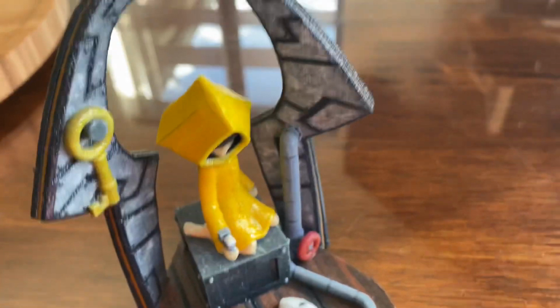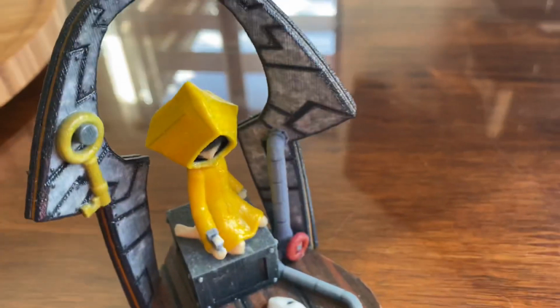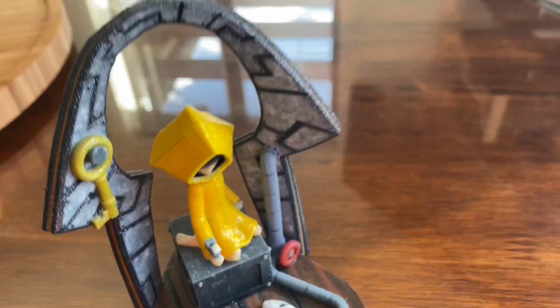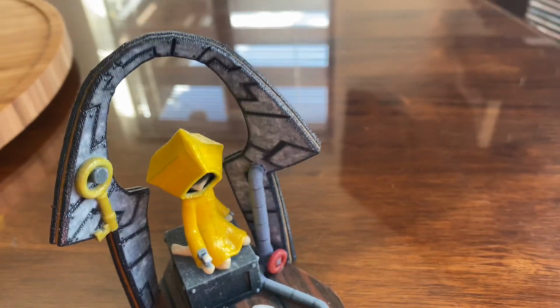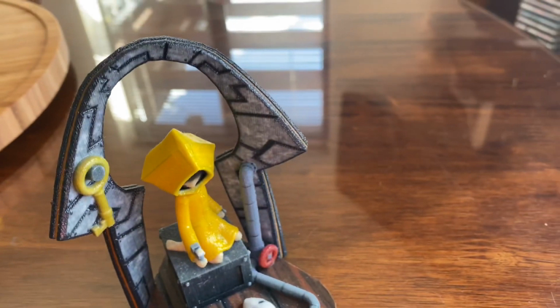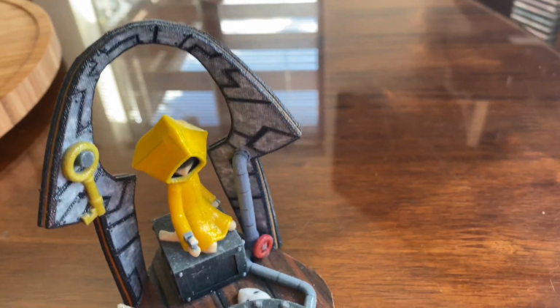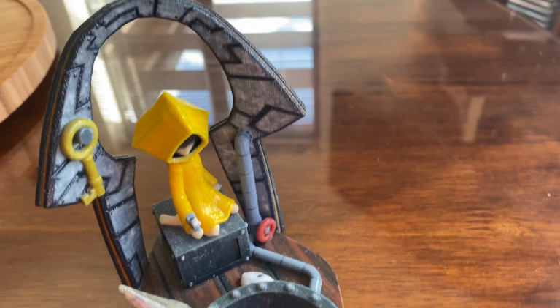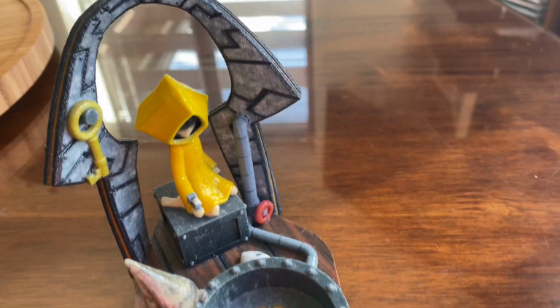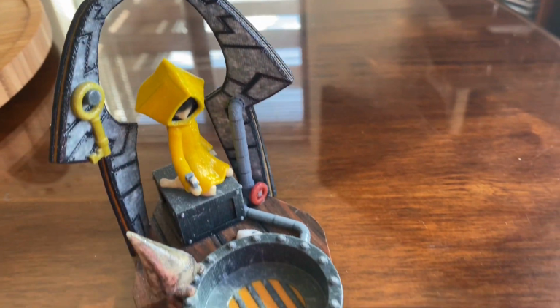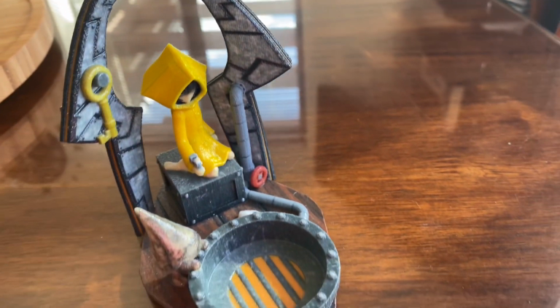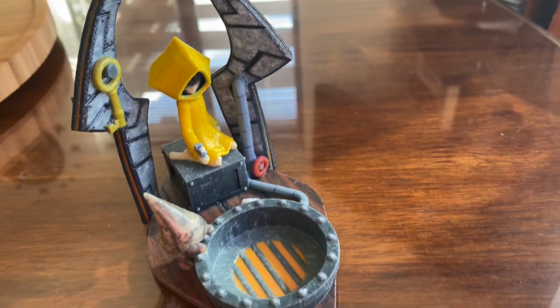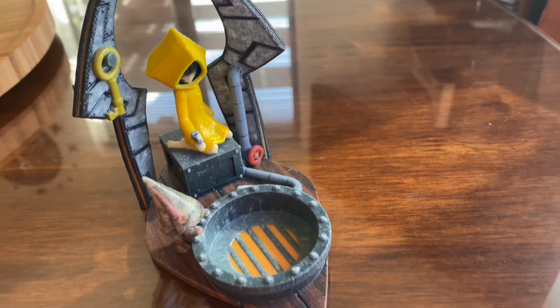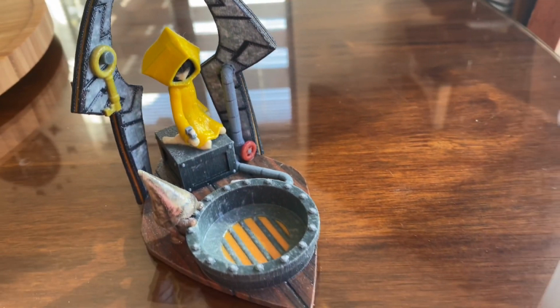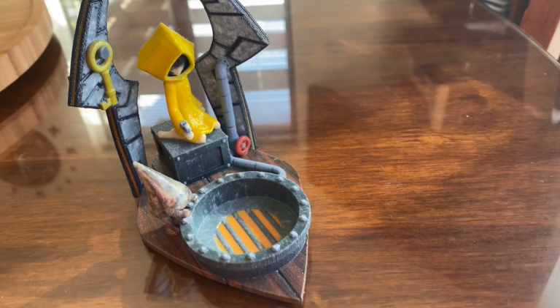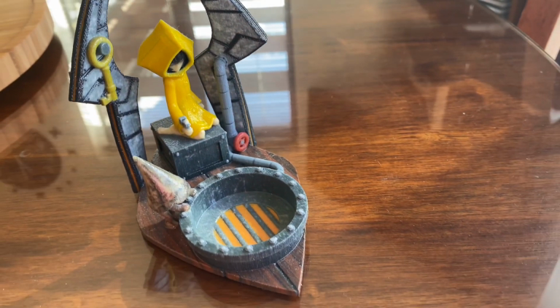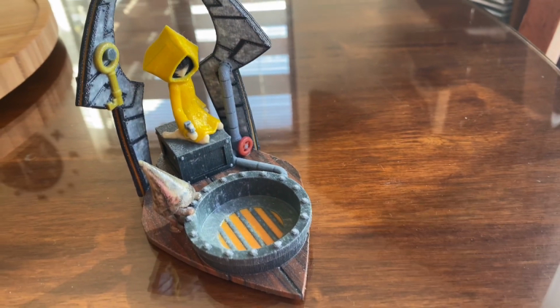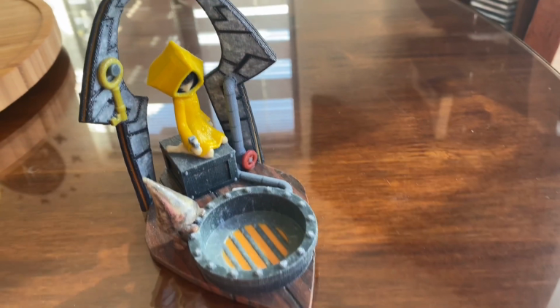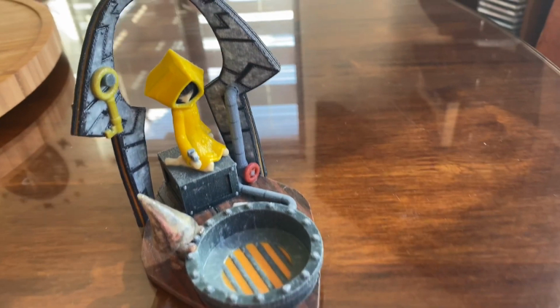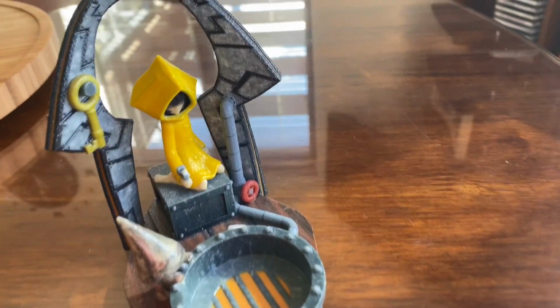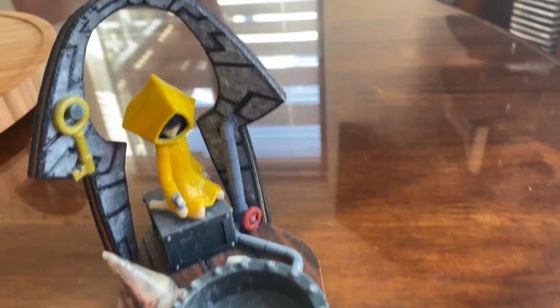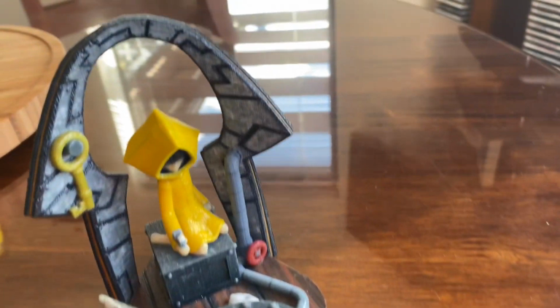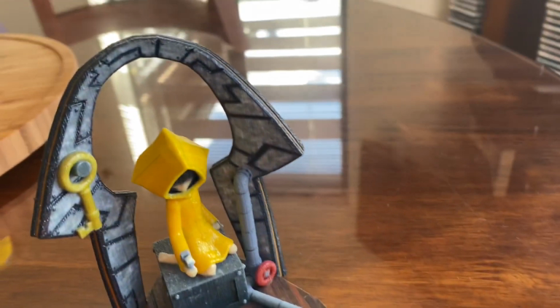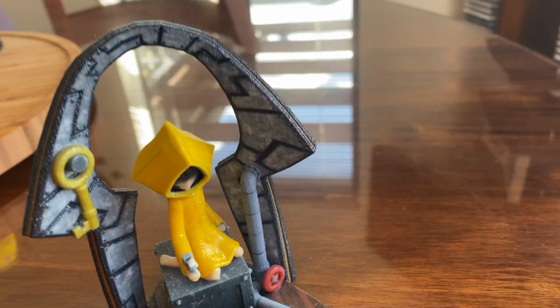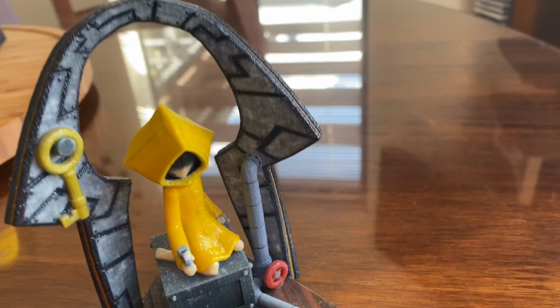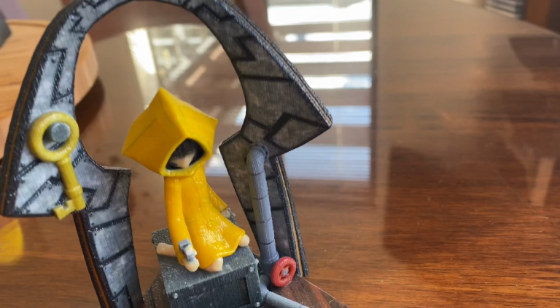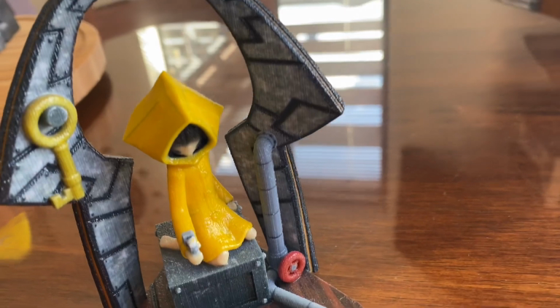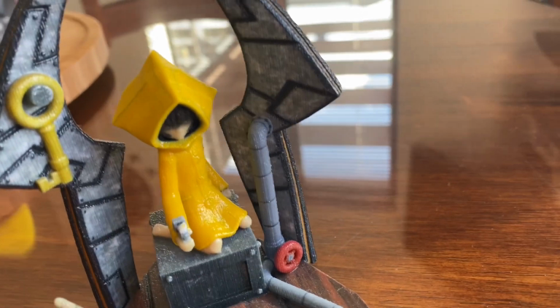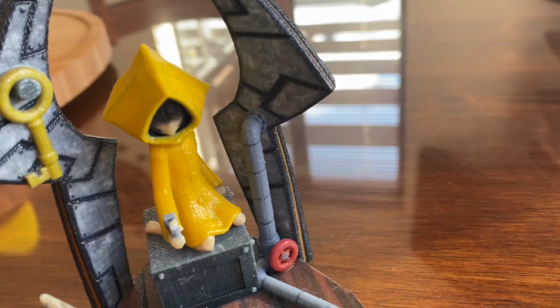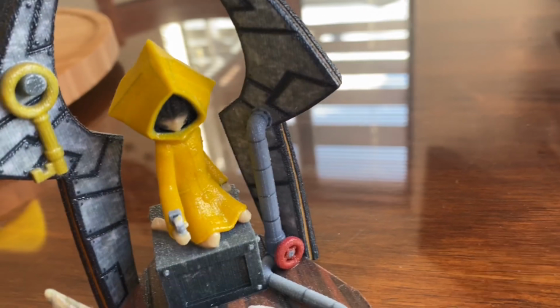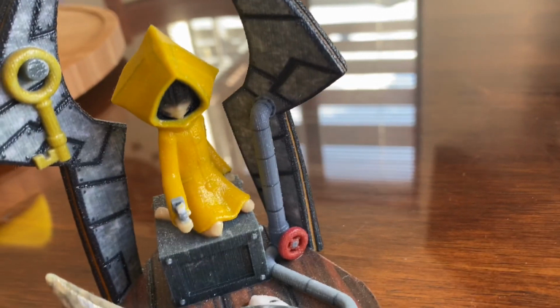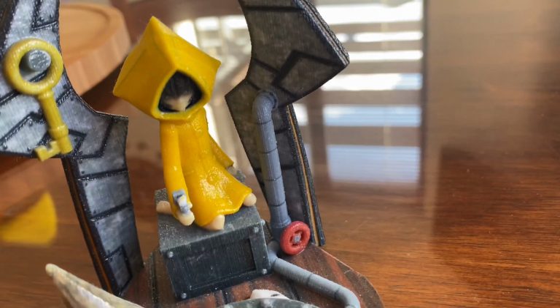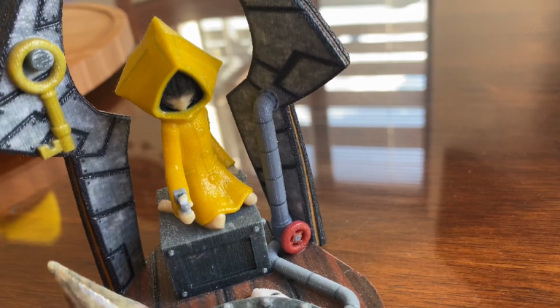Here we have a custom made statue of Six sitting down.